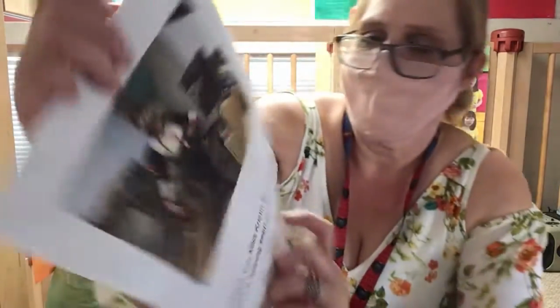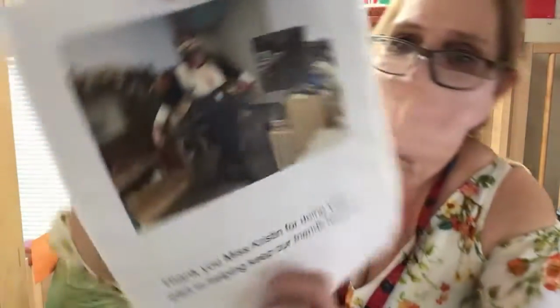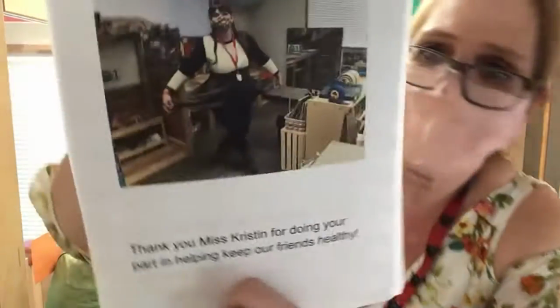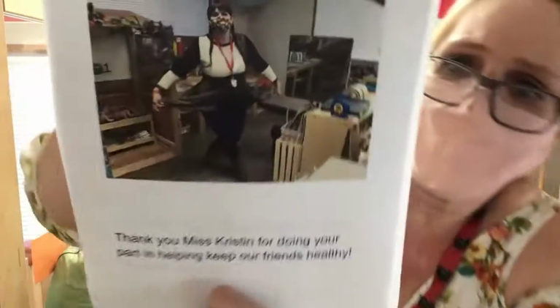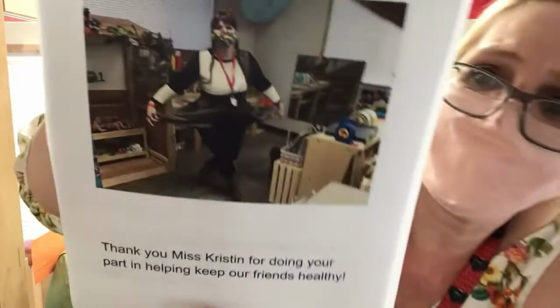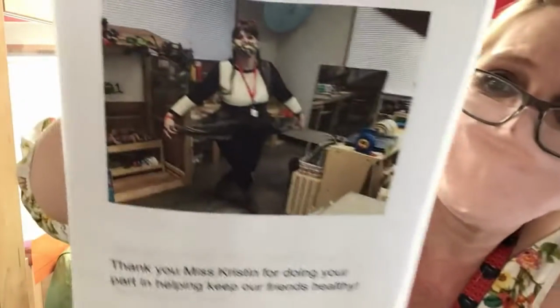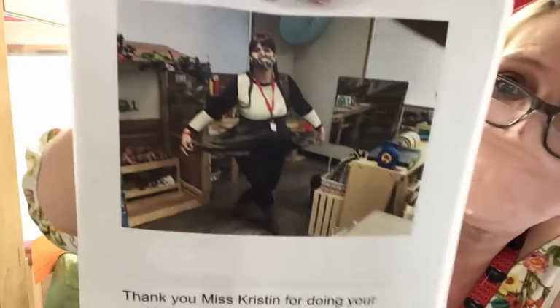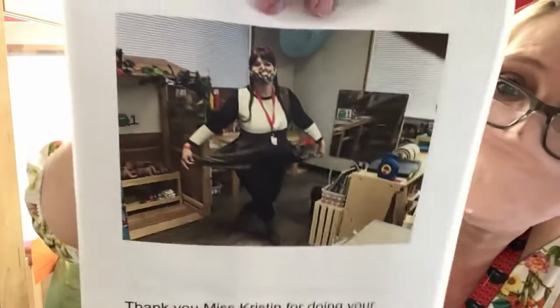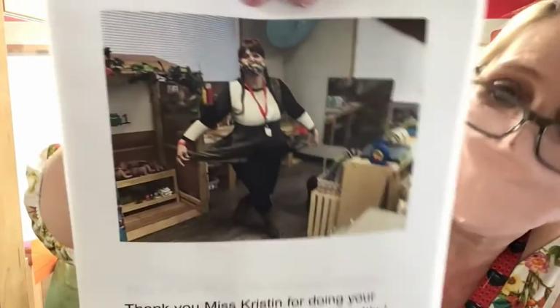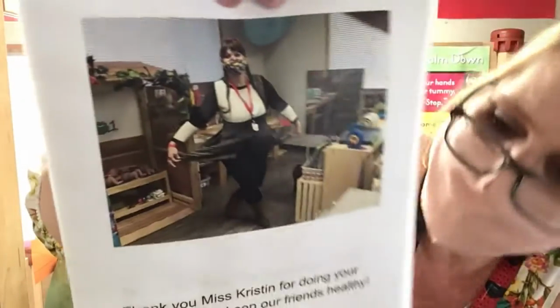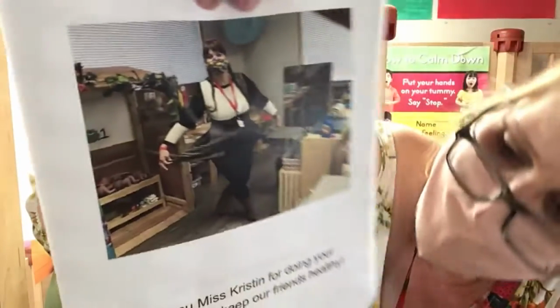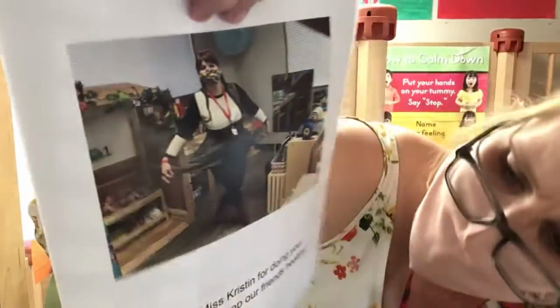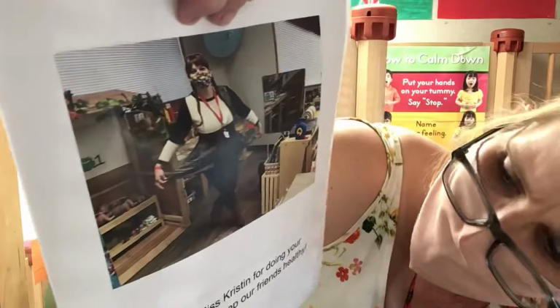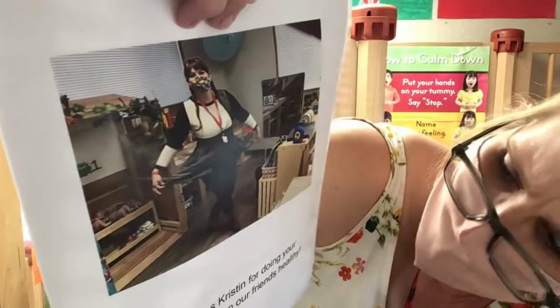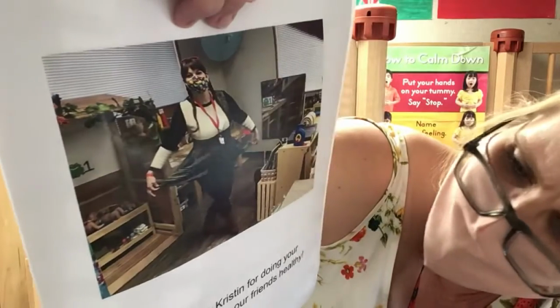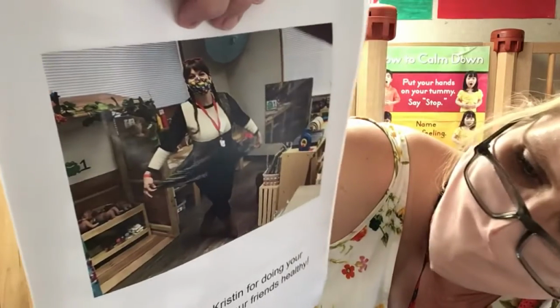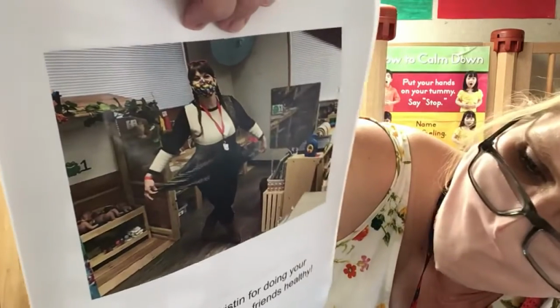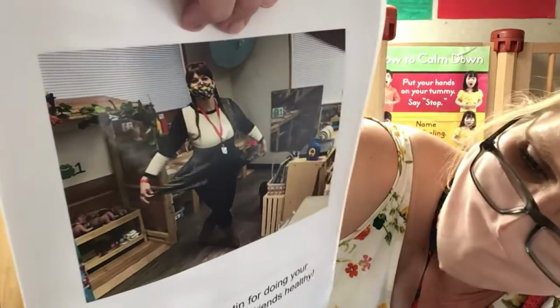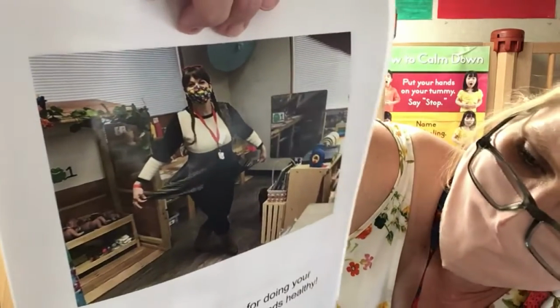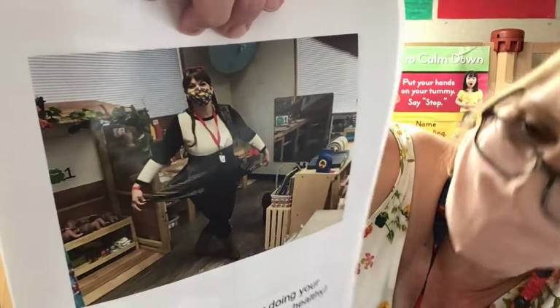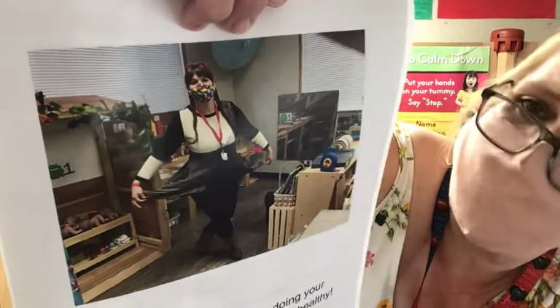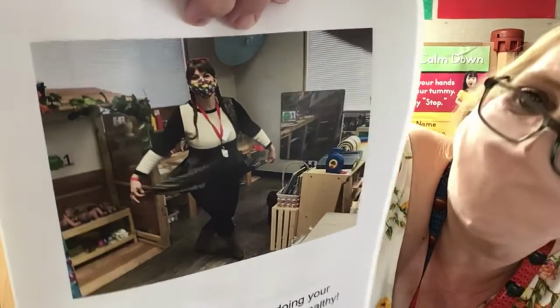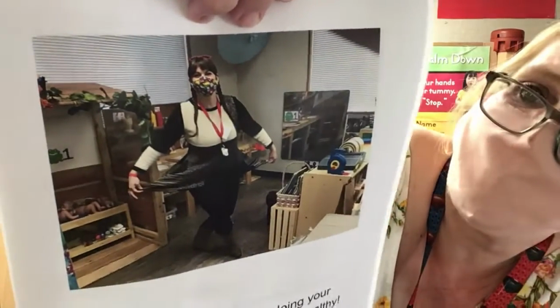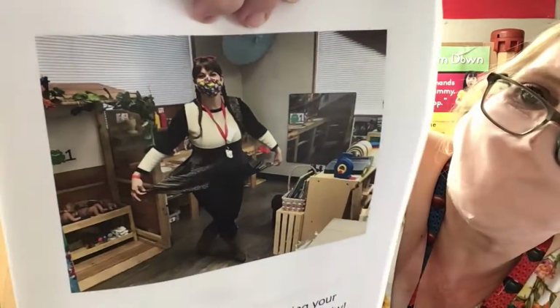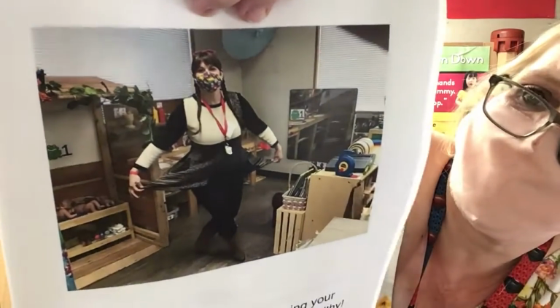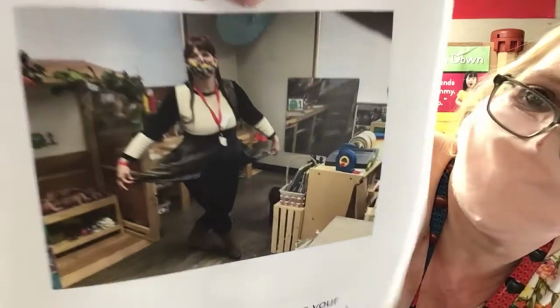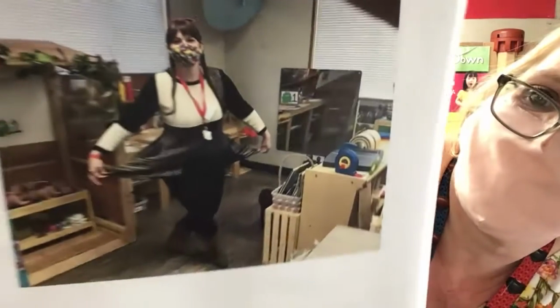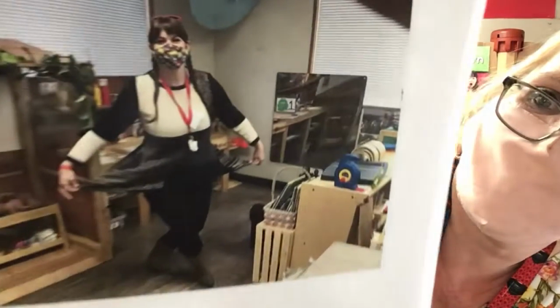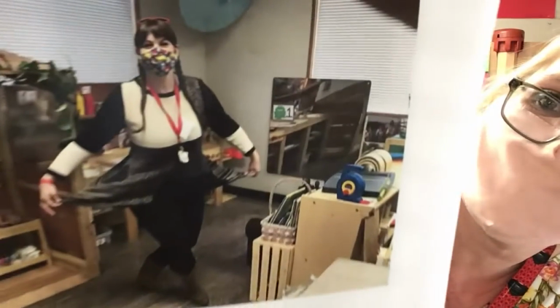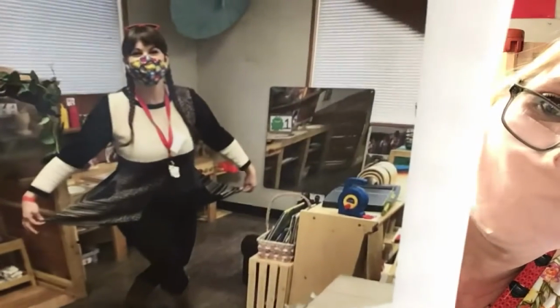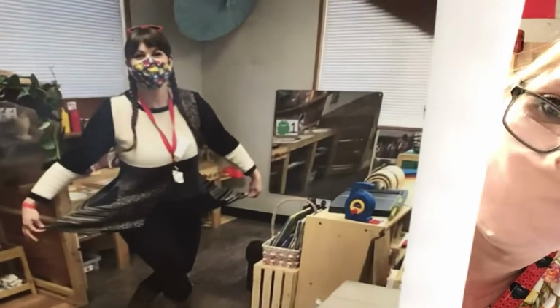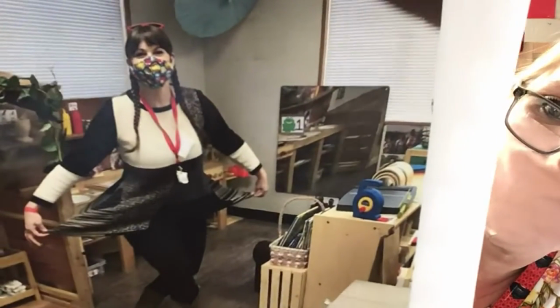Thank you Miss Kristen for doing your part in helping keep our friends healthy.